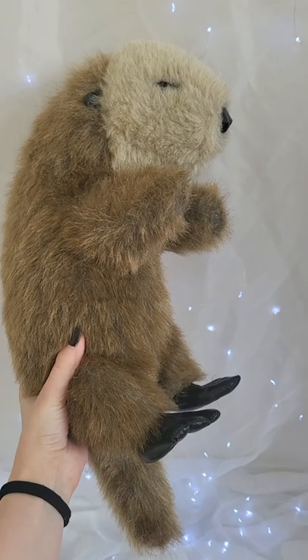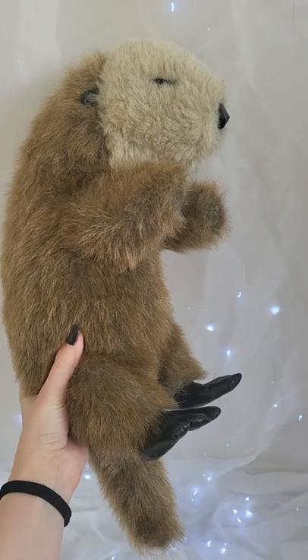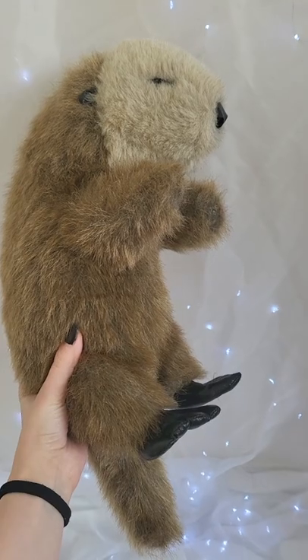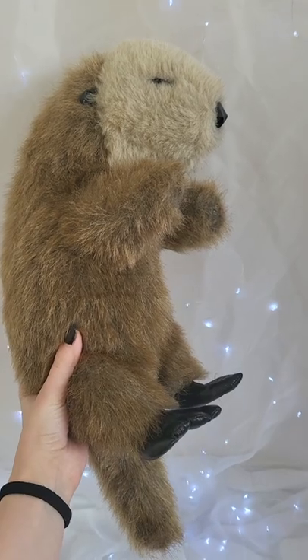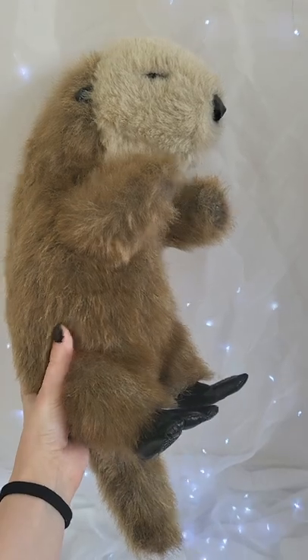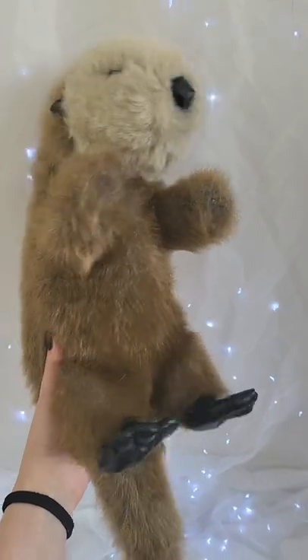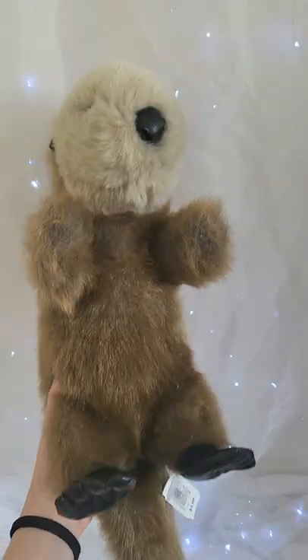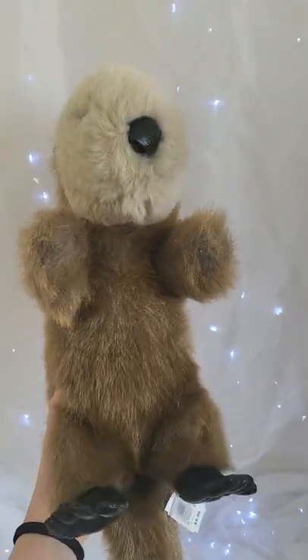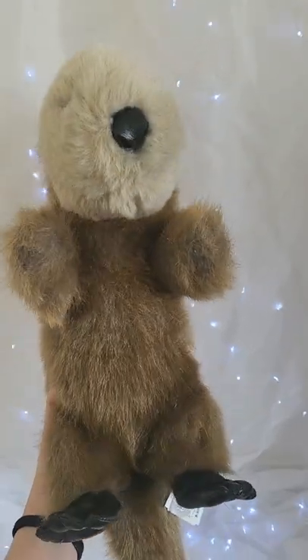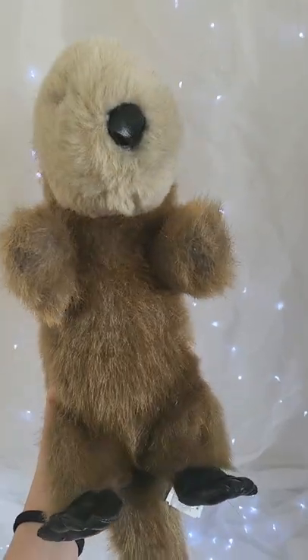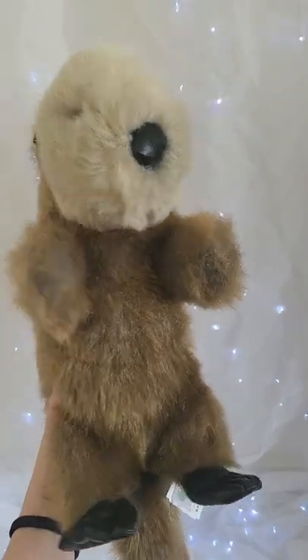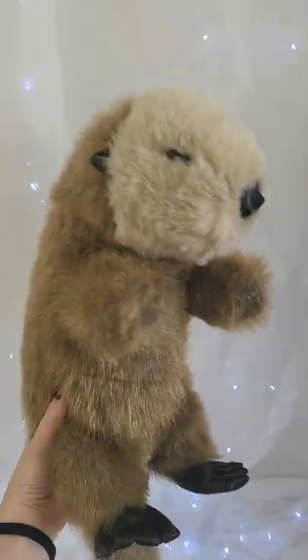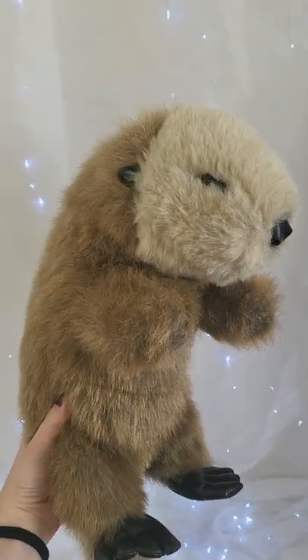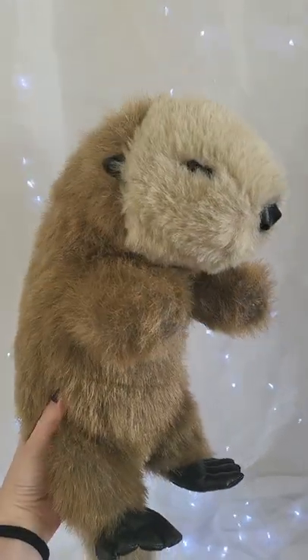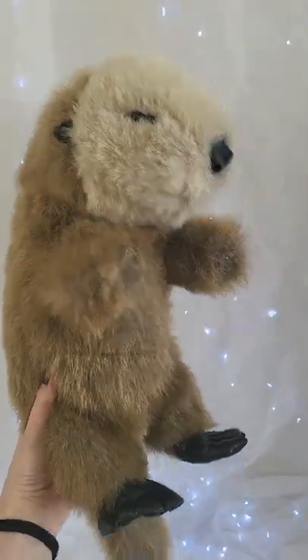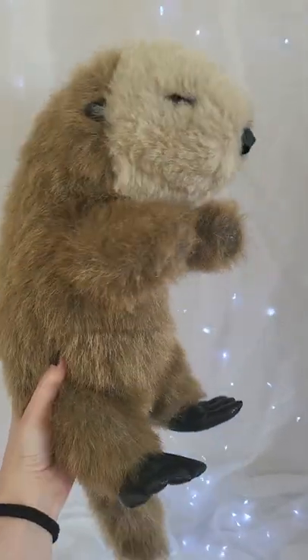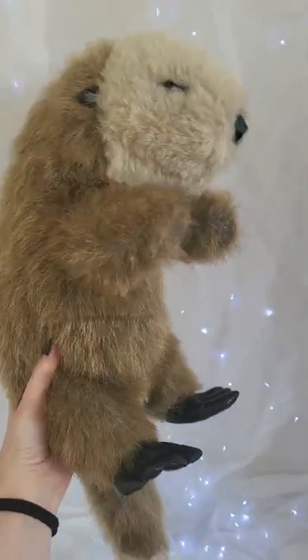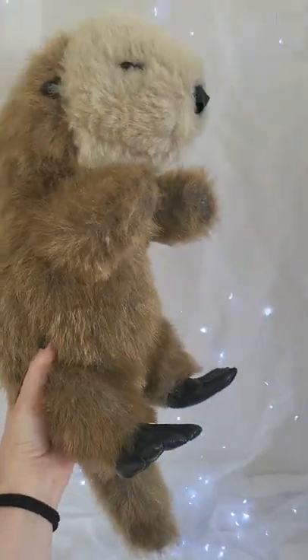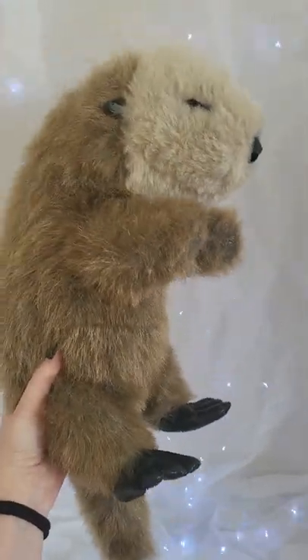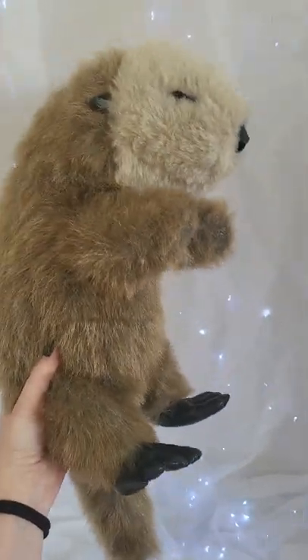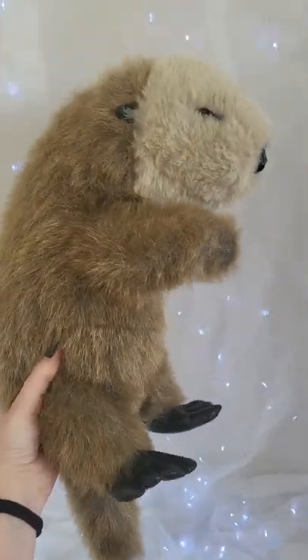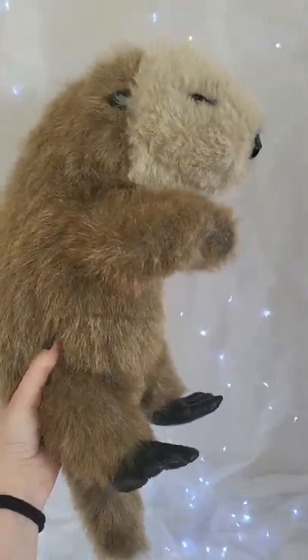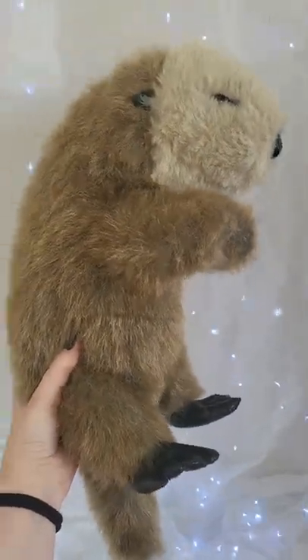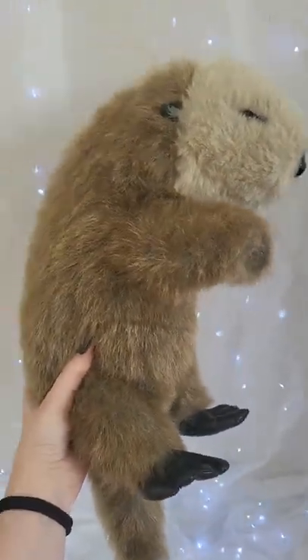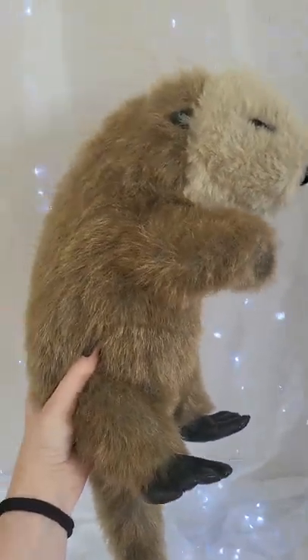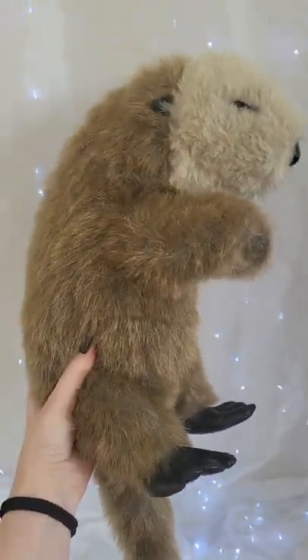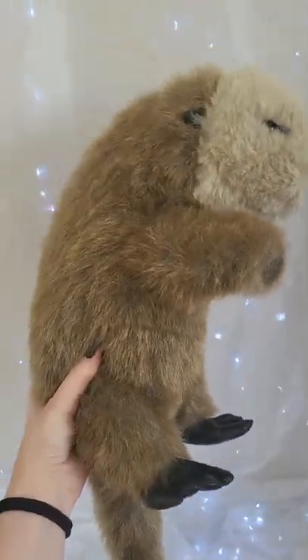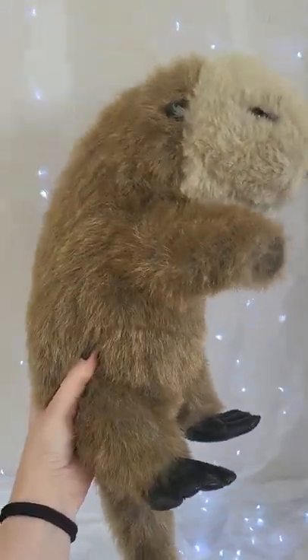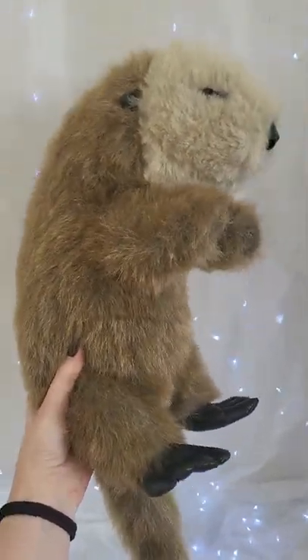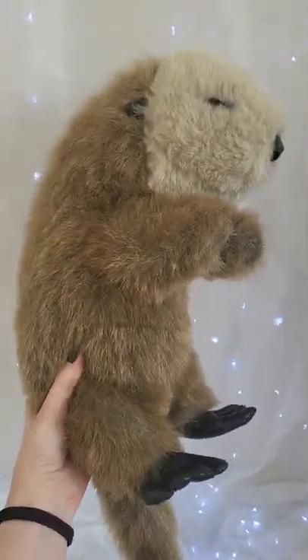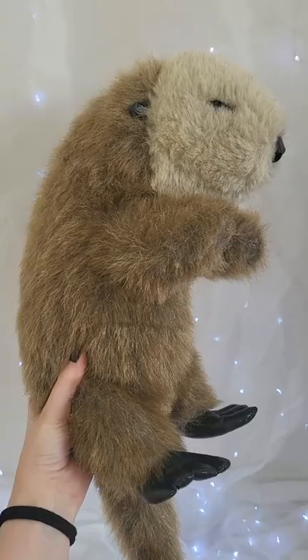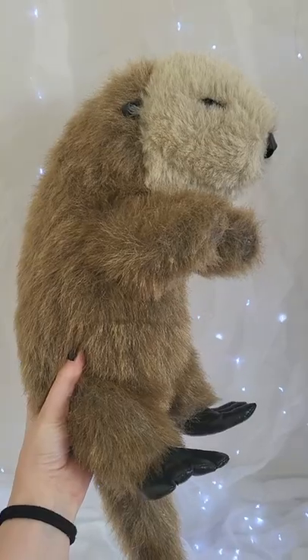Hey friends, Kiki here, and today we will be turning this secondhand otter plushie into a new weighted friend.